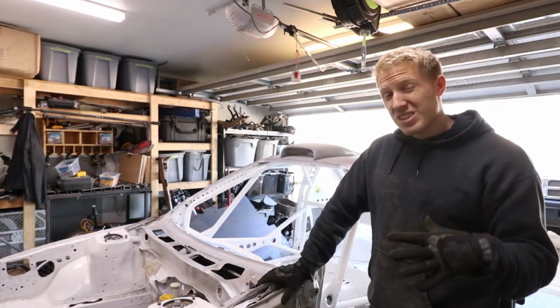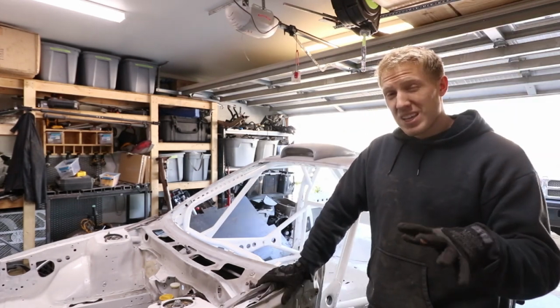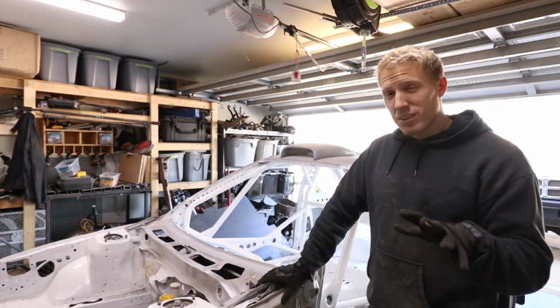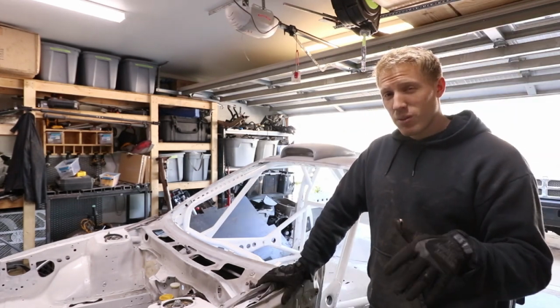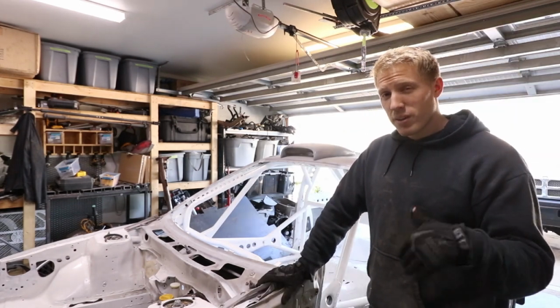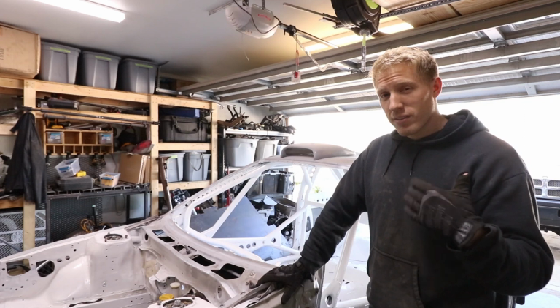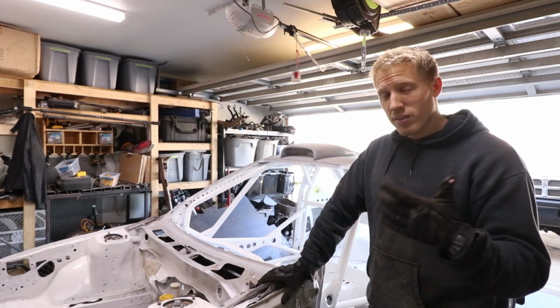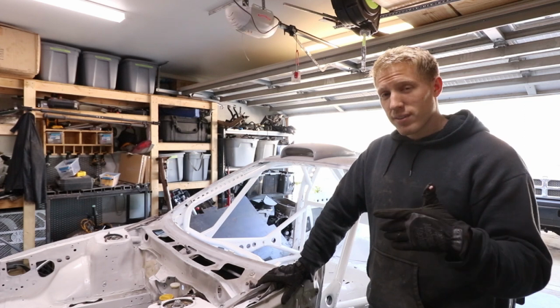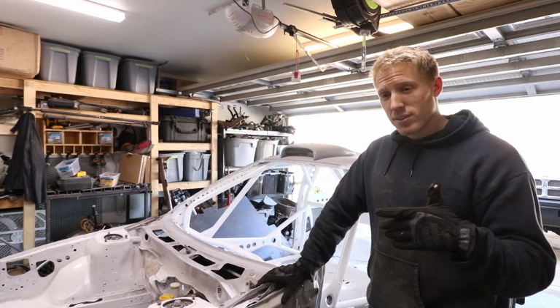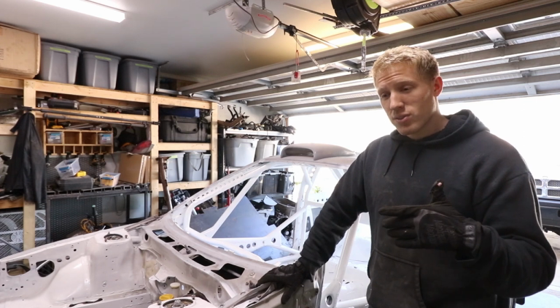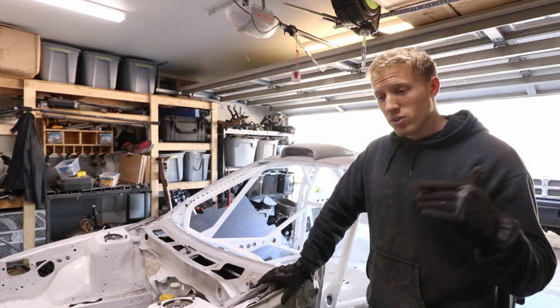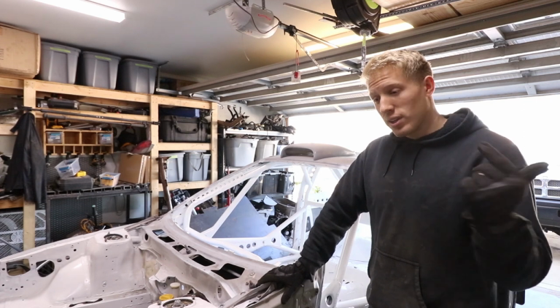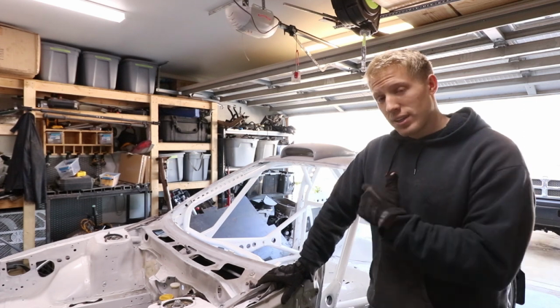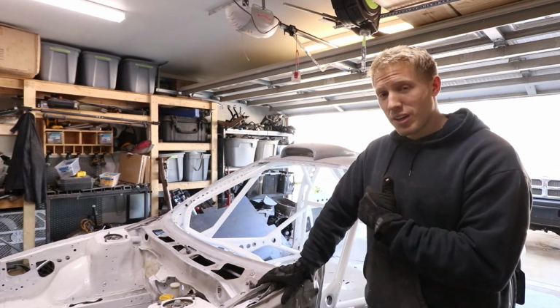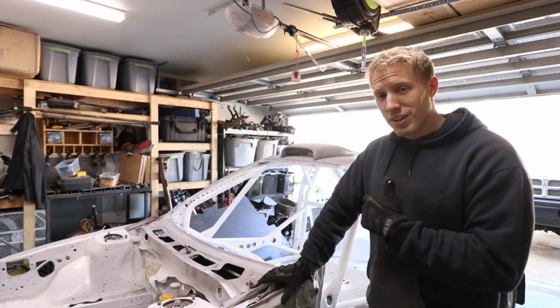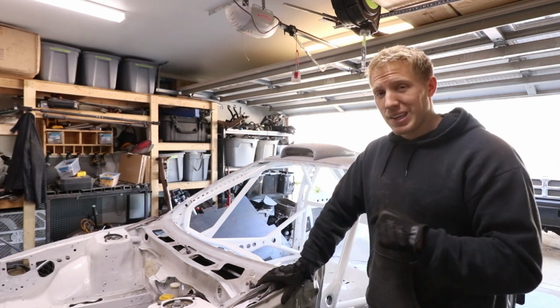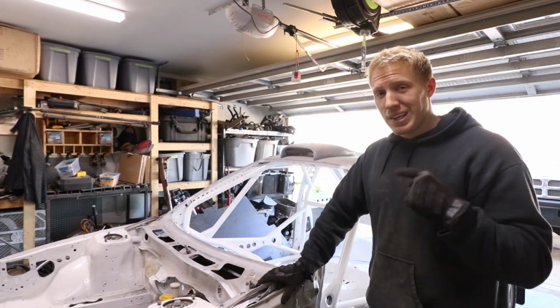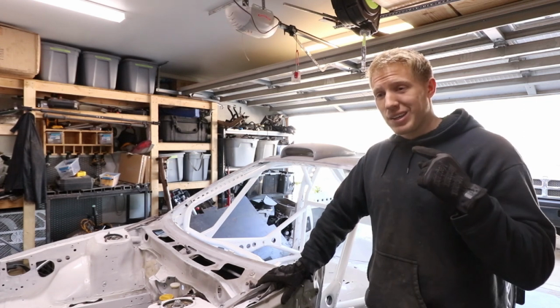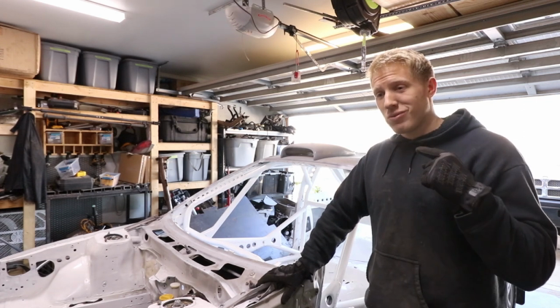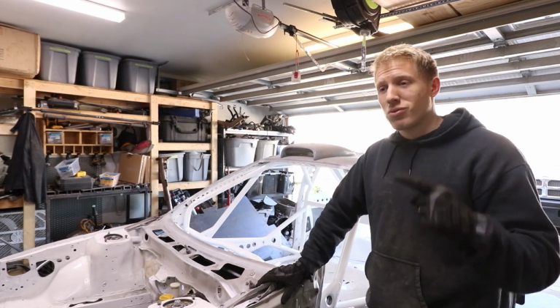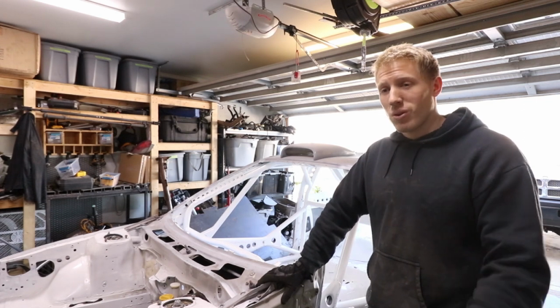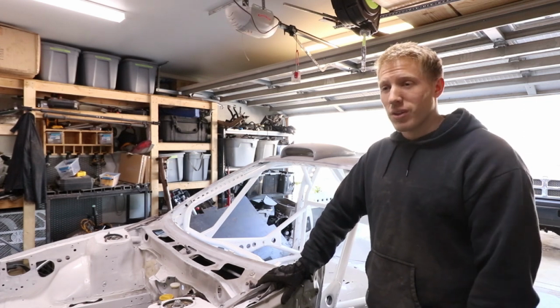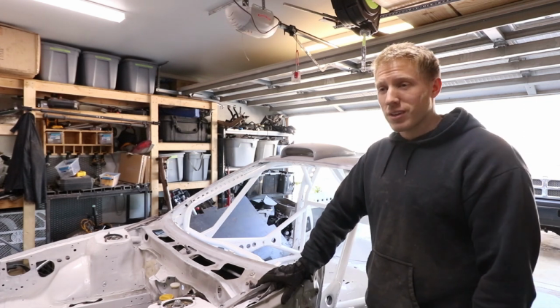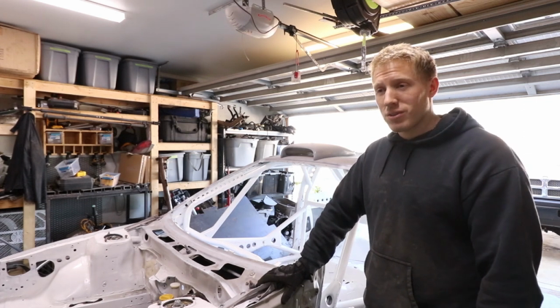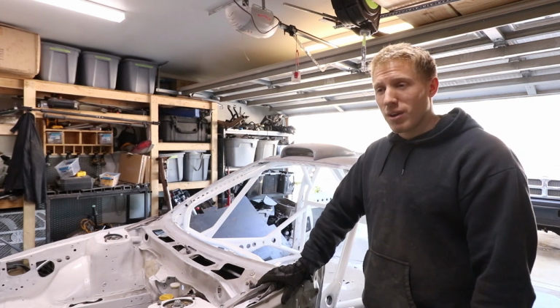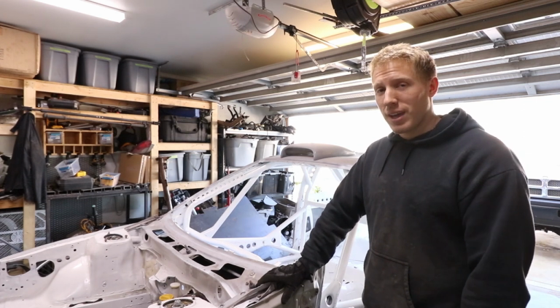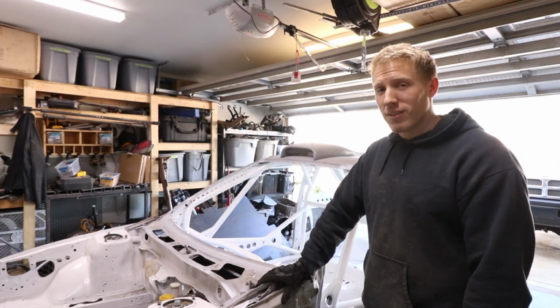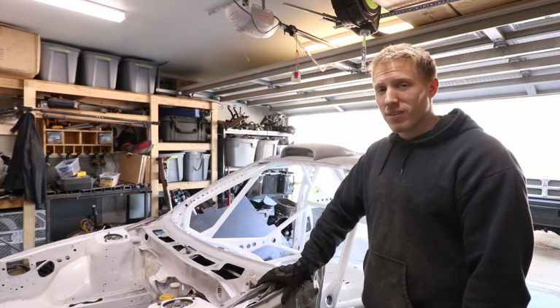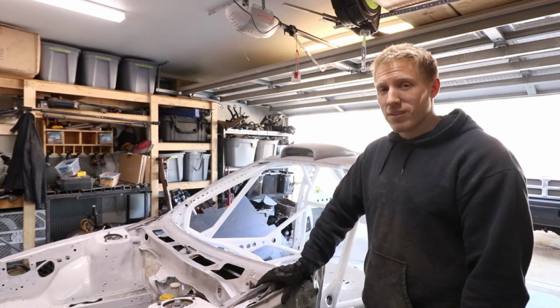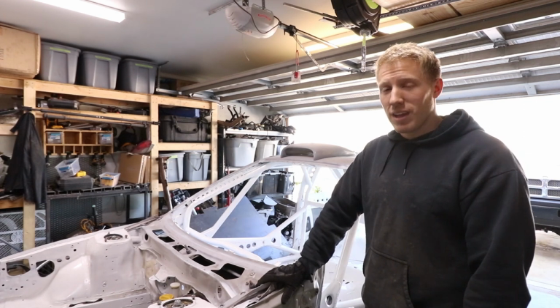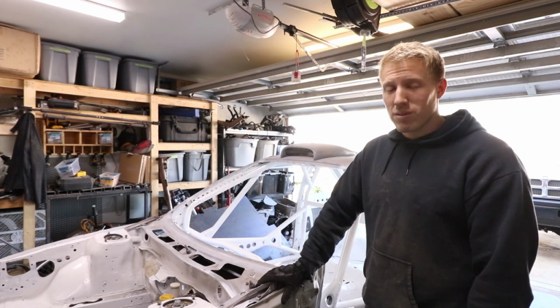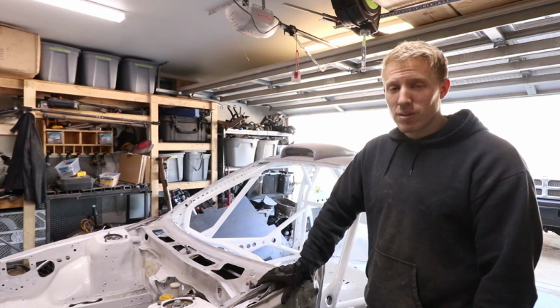That's a long list of stuff to do. It shouldn't take too long as long as I just get it done and don't drag it out.